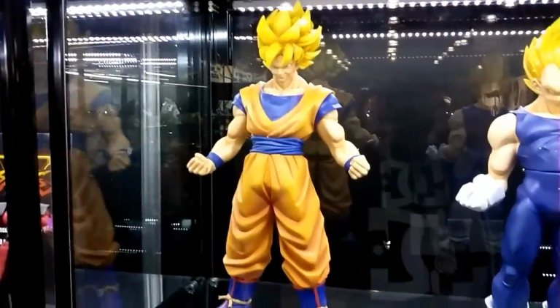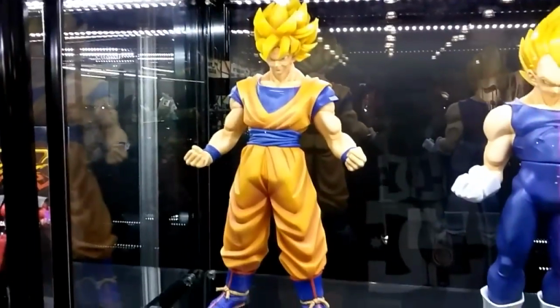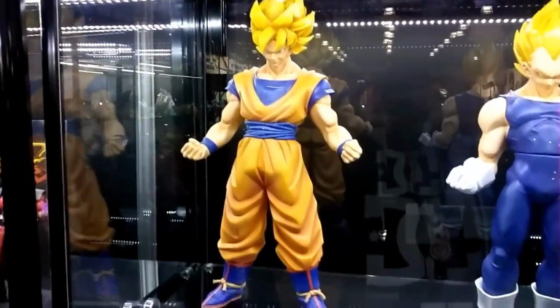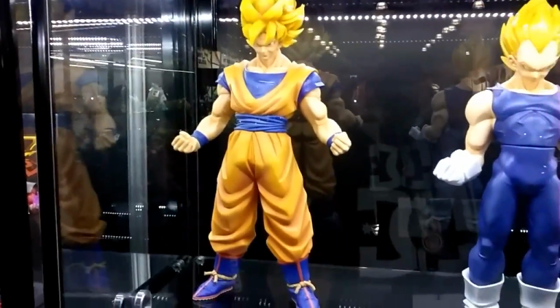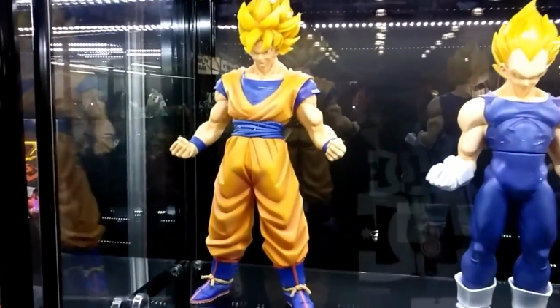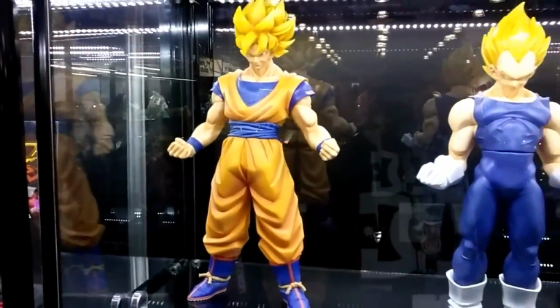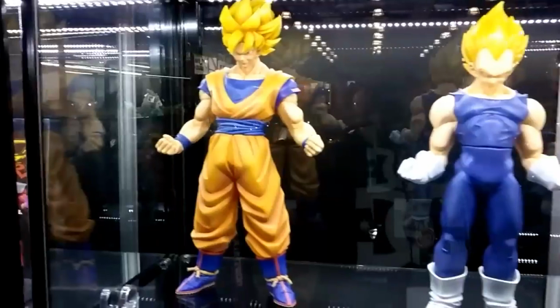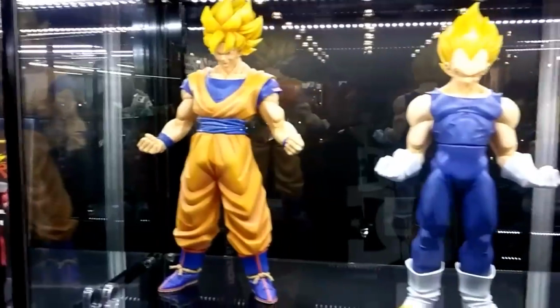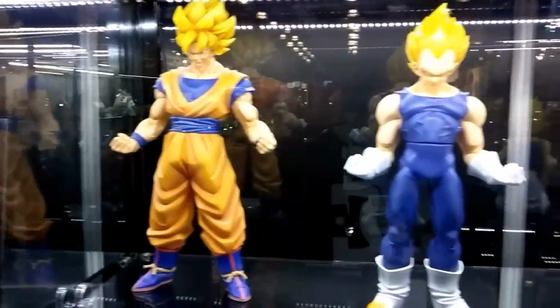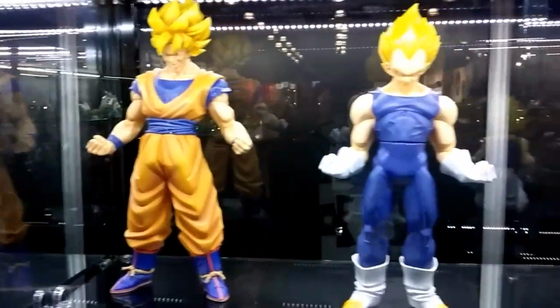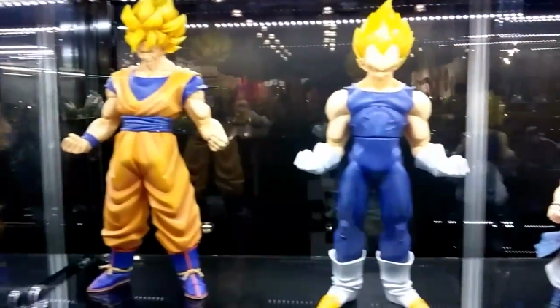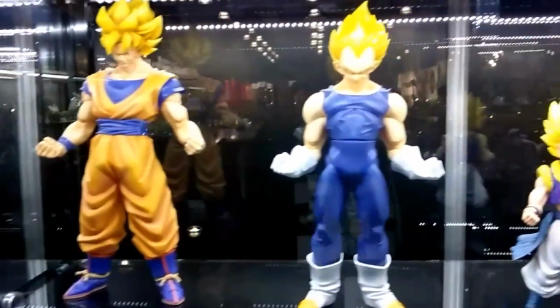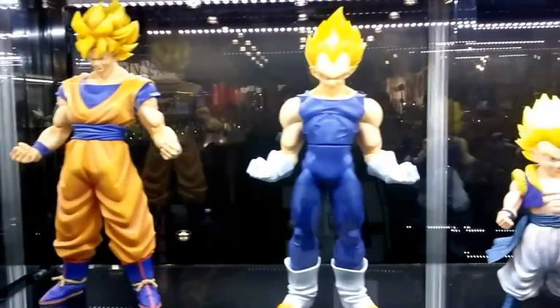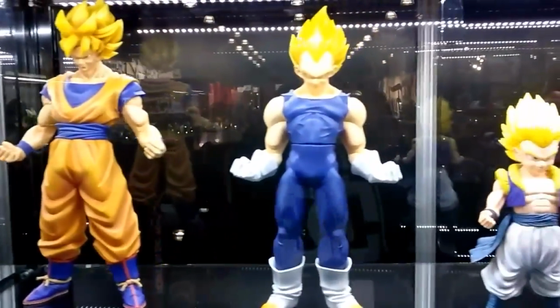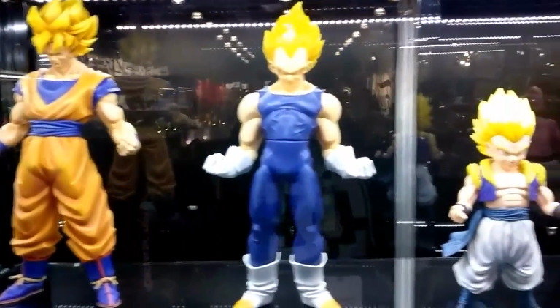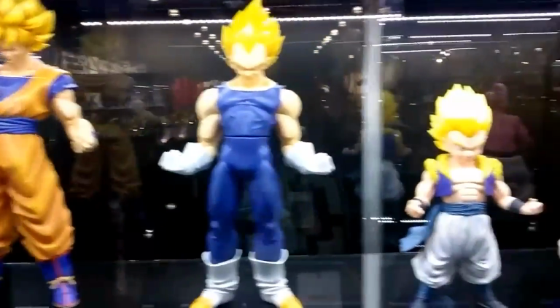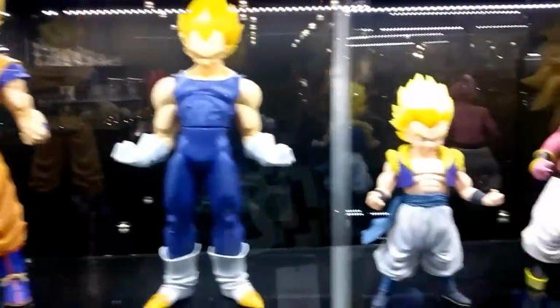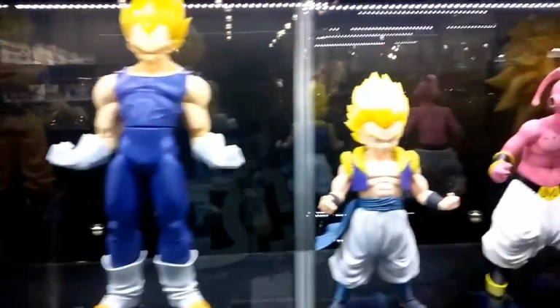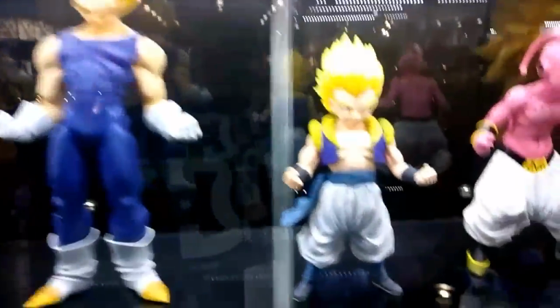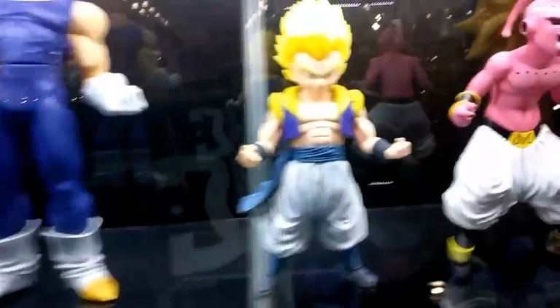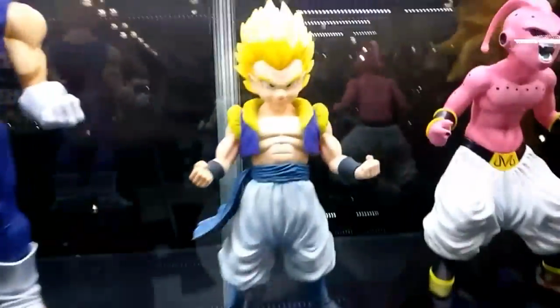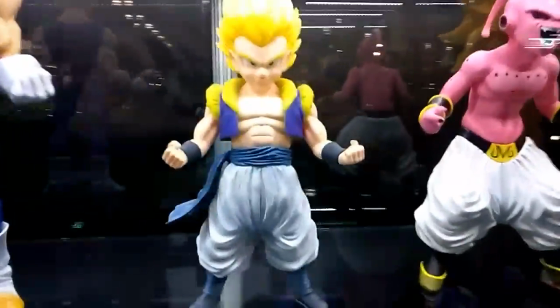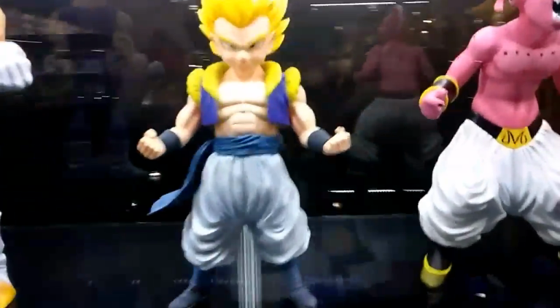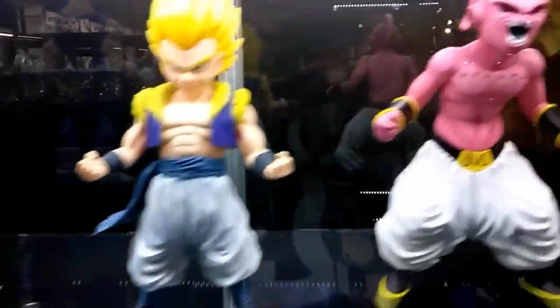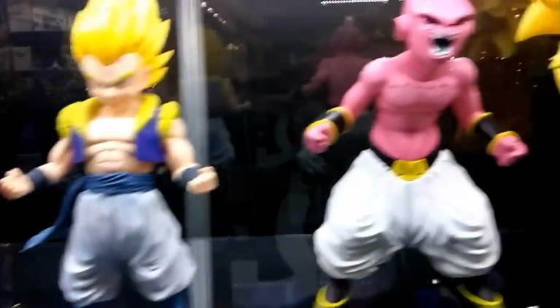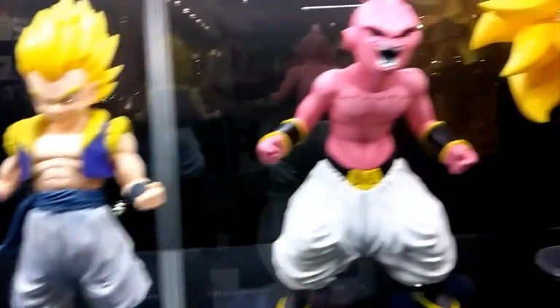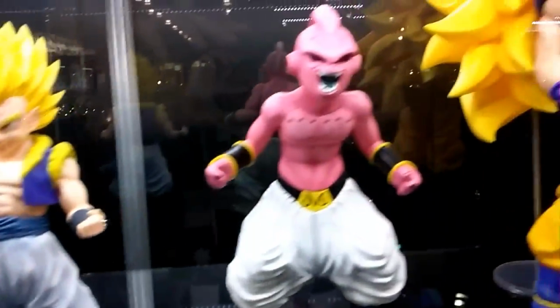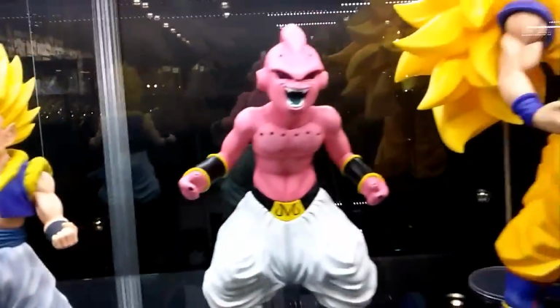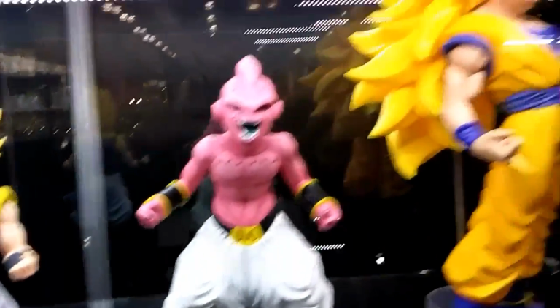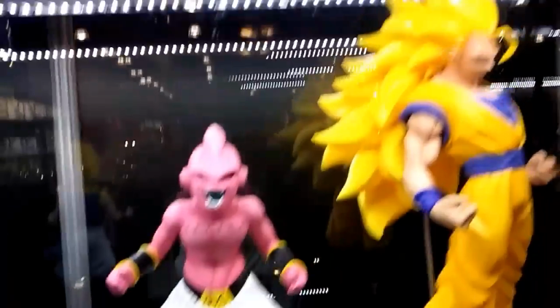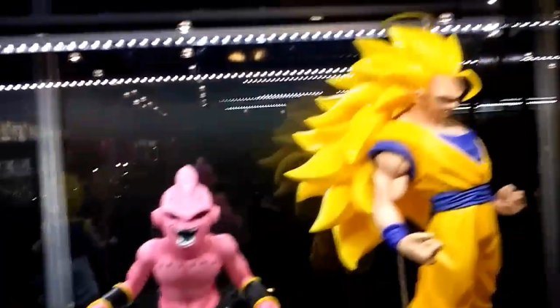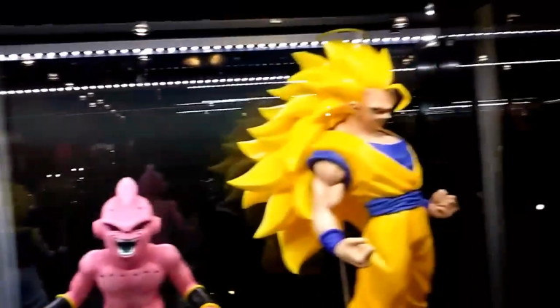They have the Street Fighter Bison and Ryu coming soon. Plus Dragon Ball Z figures — we got Super Saiyan Goku and Vegeta. We got Majin Boo.